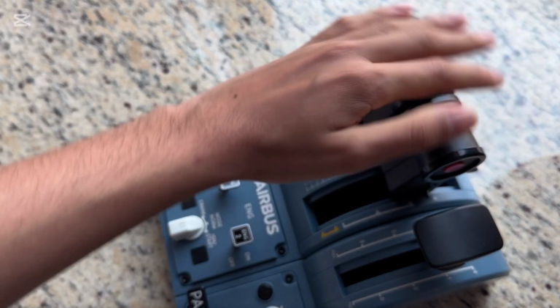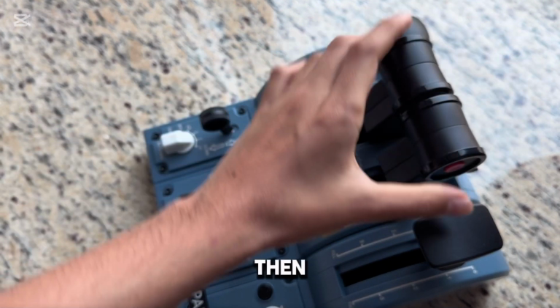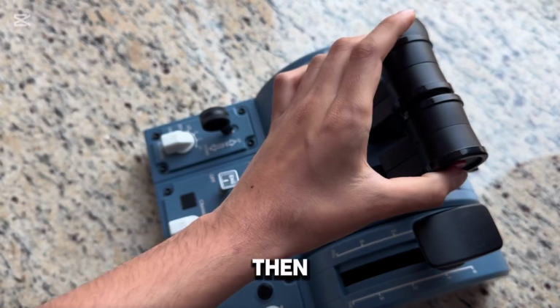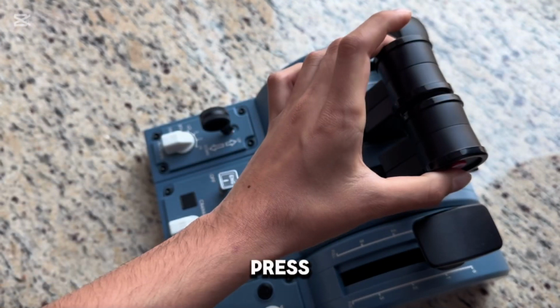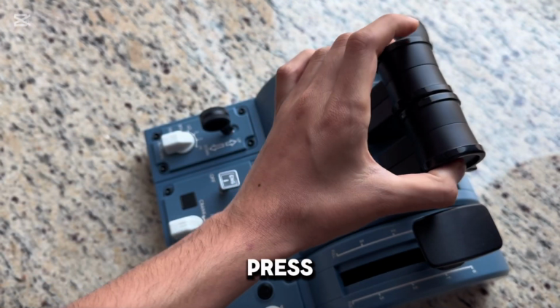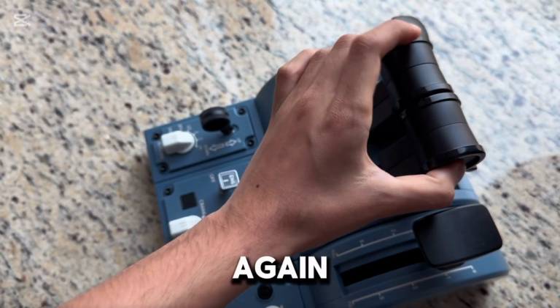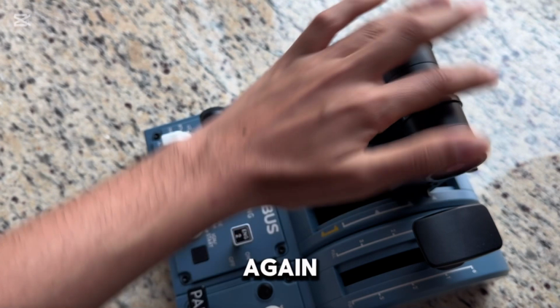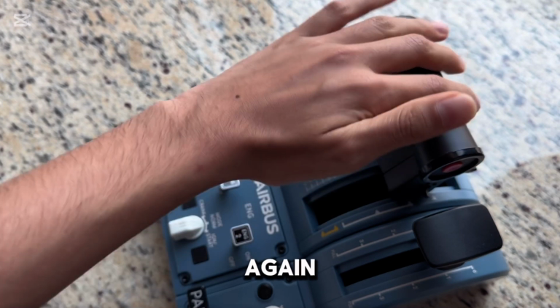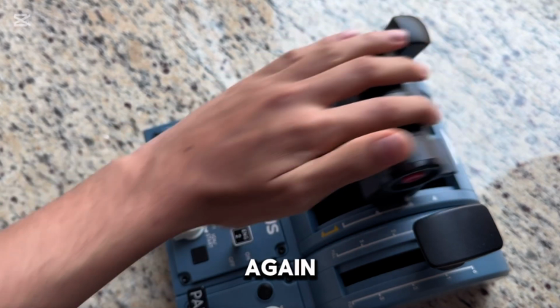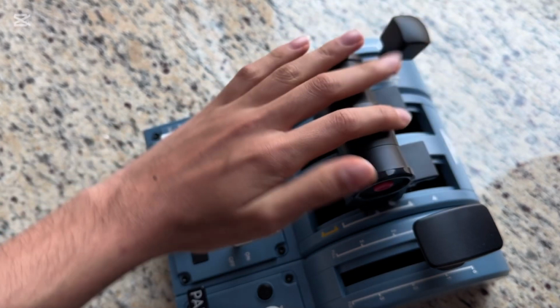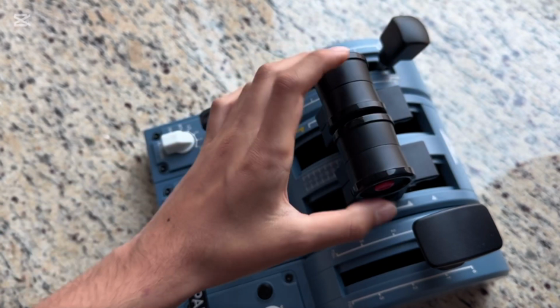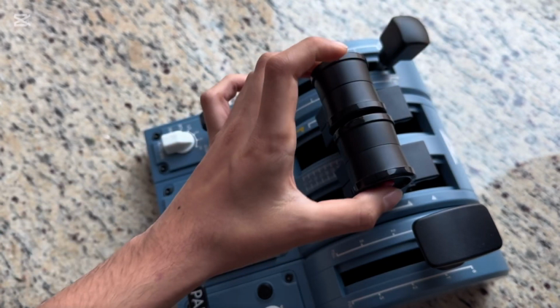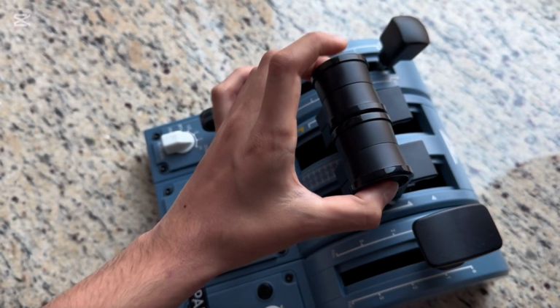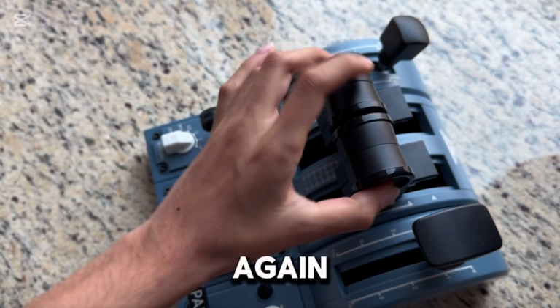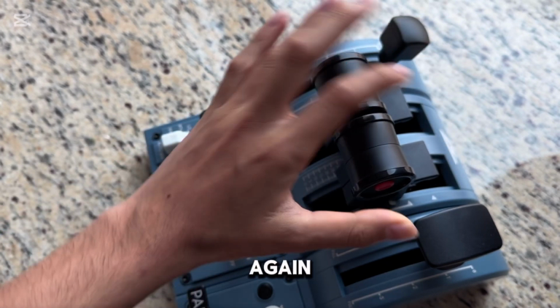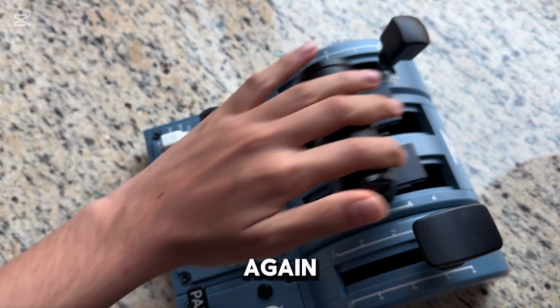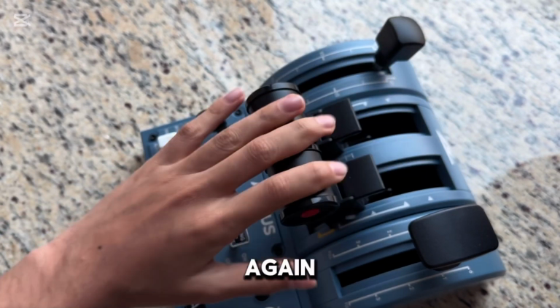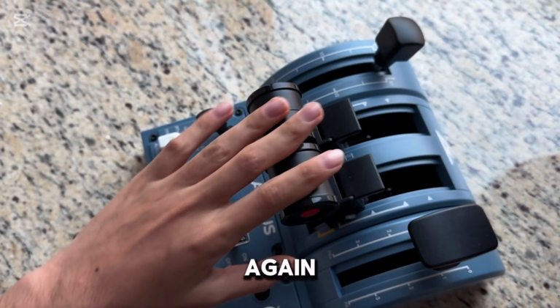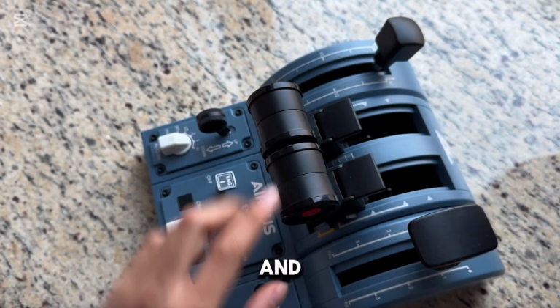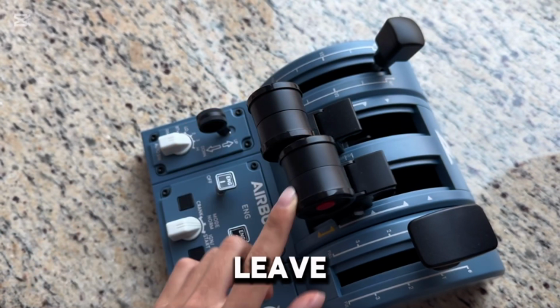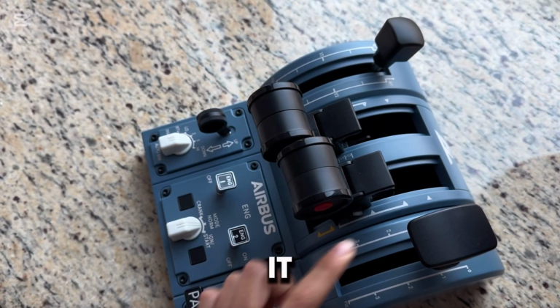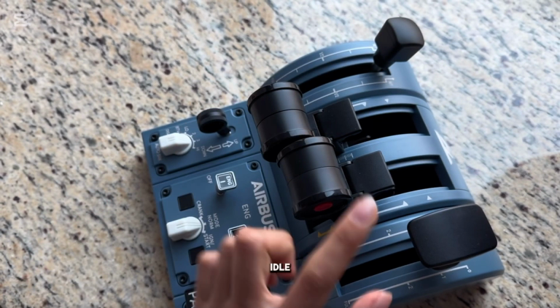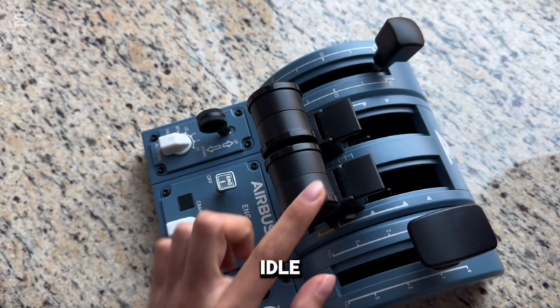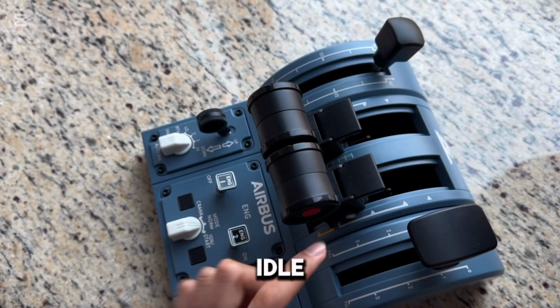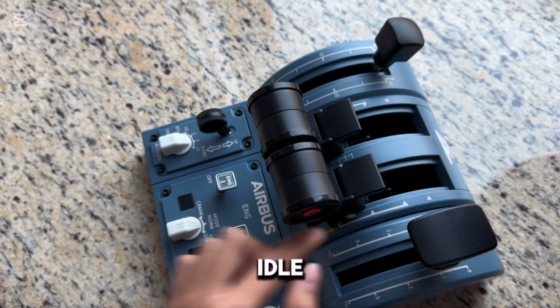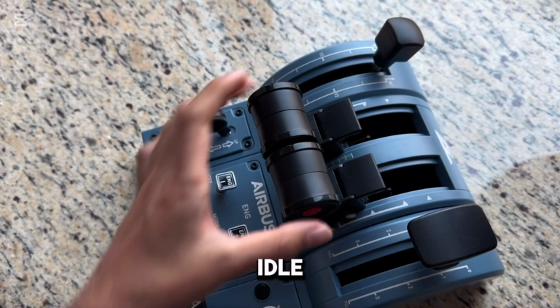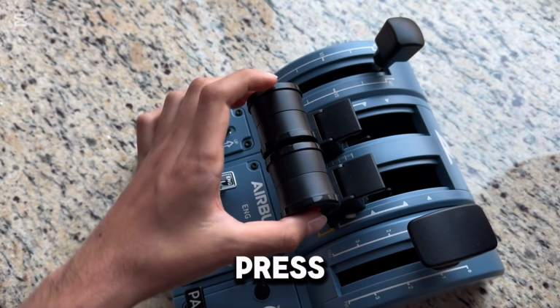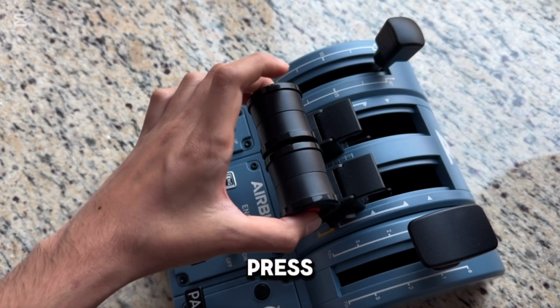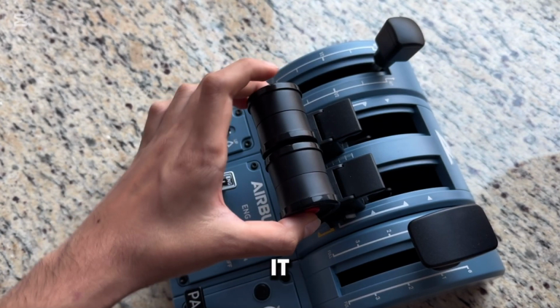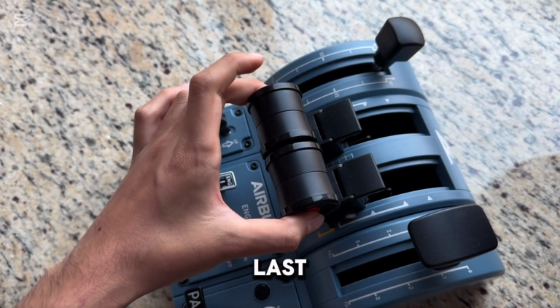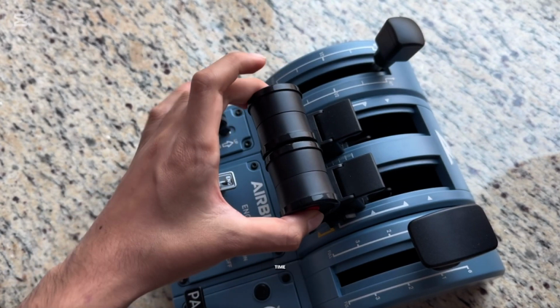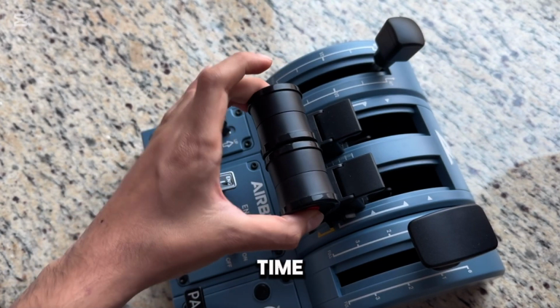Then press it again, again, and leave it at idle, then press it the last time.